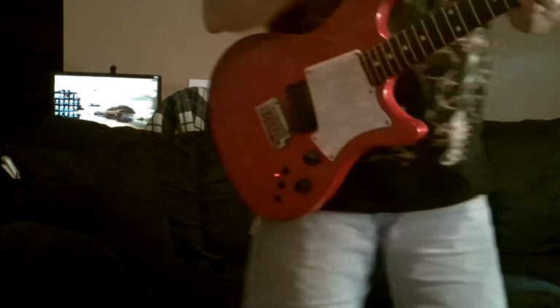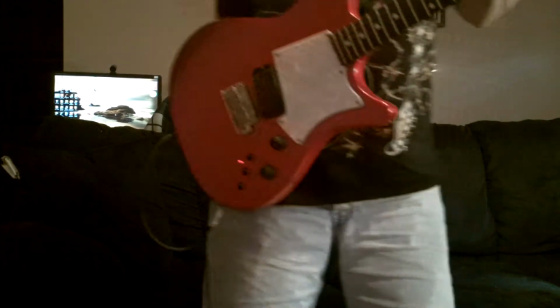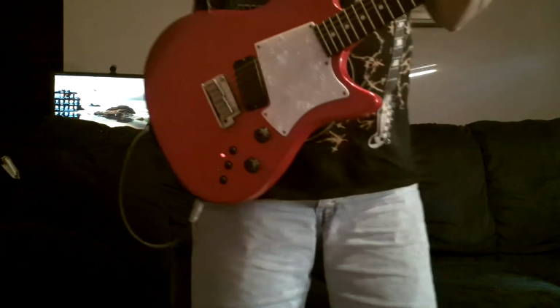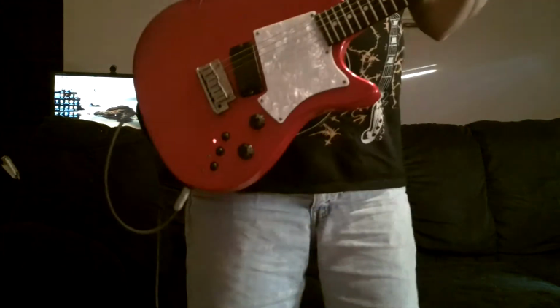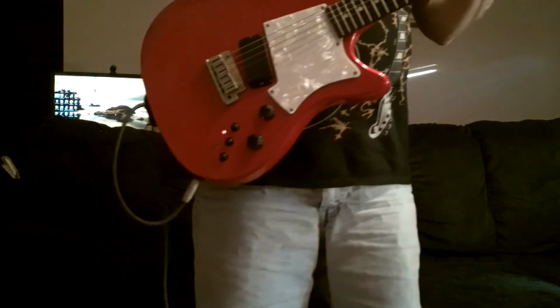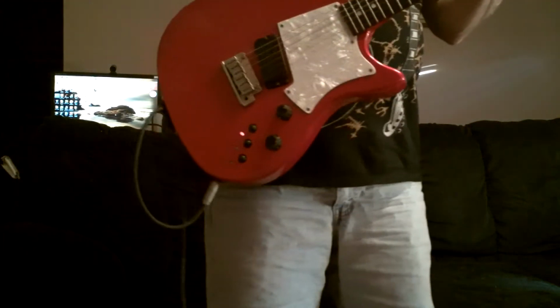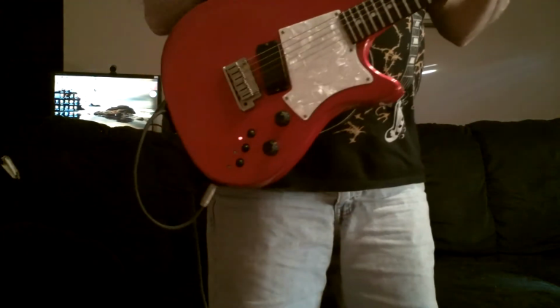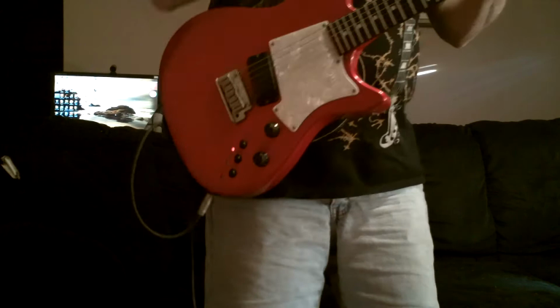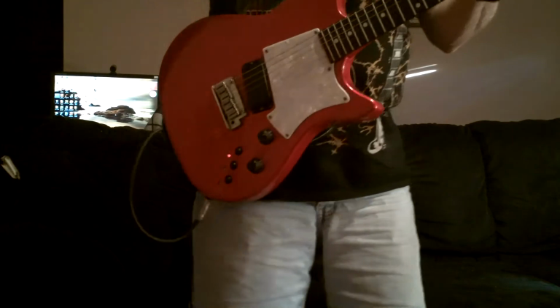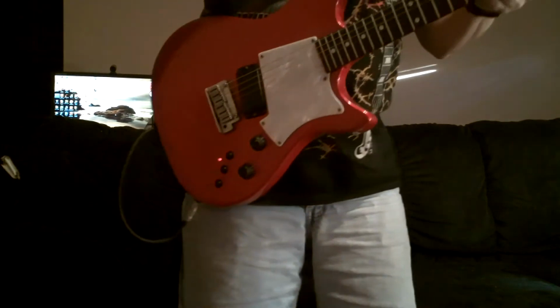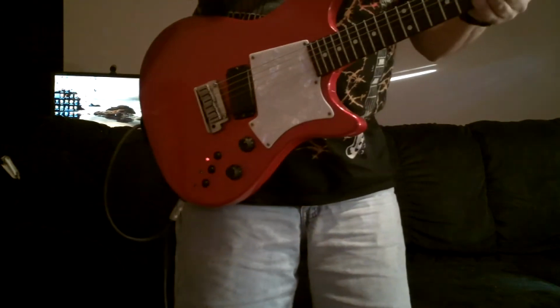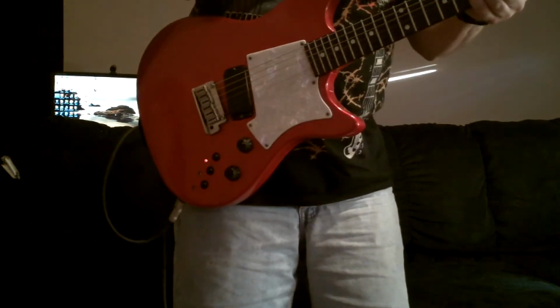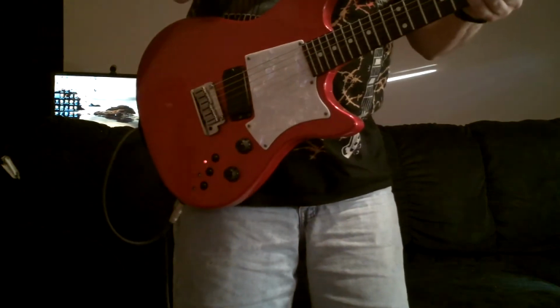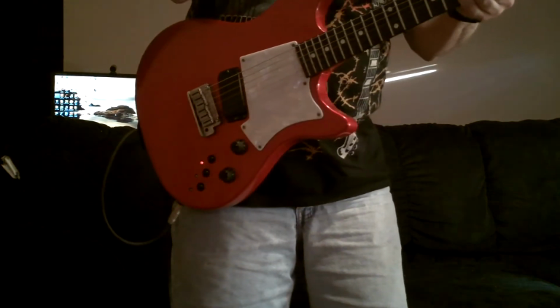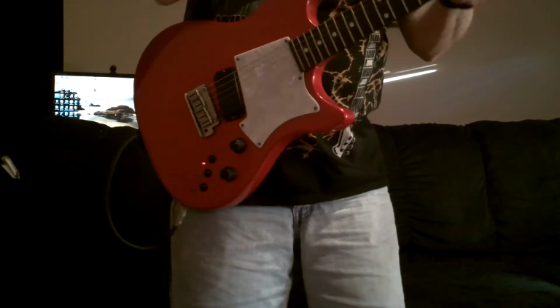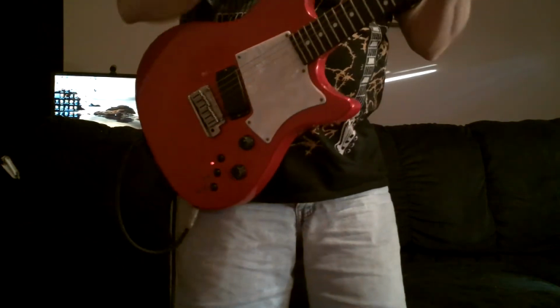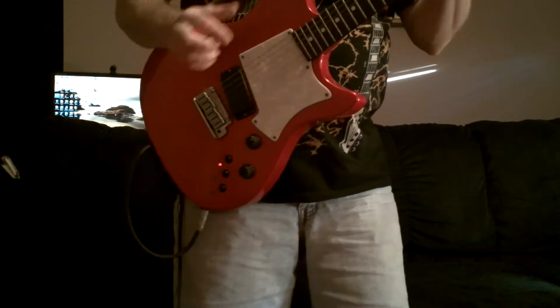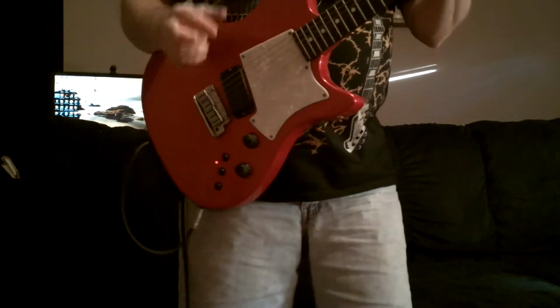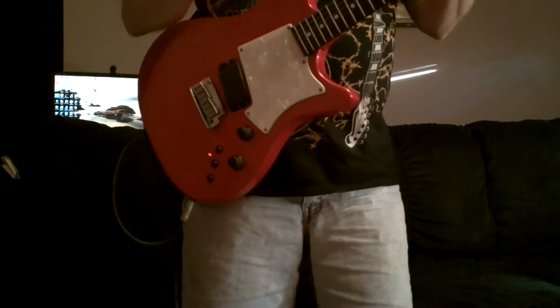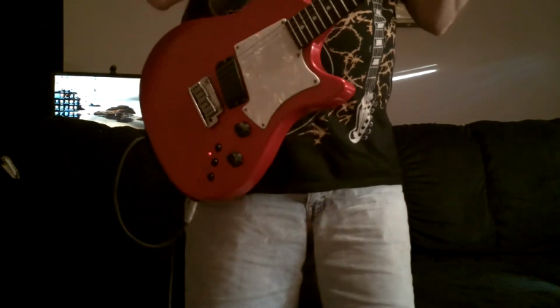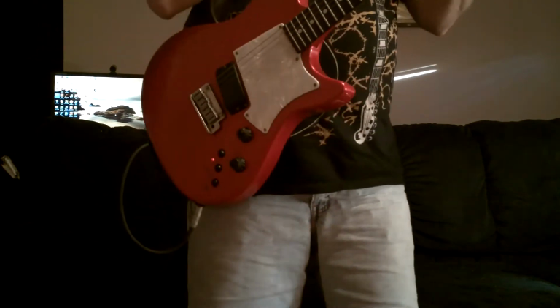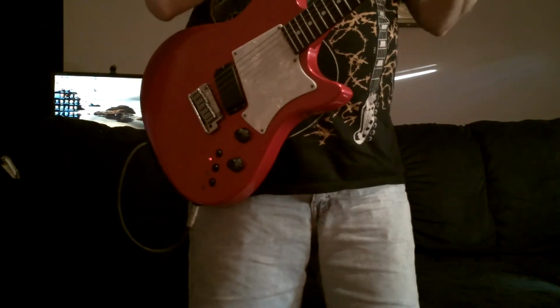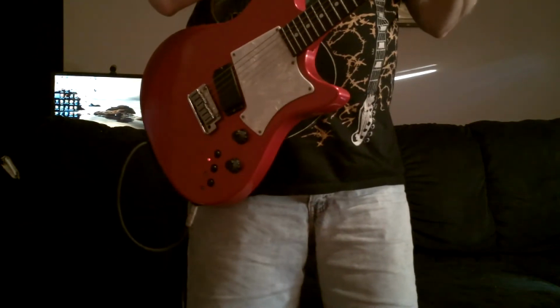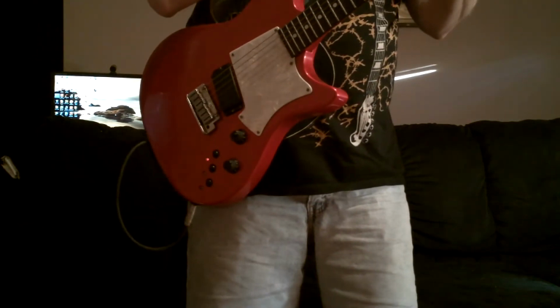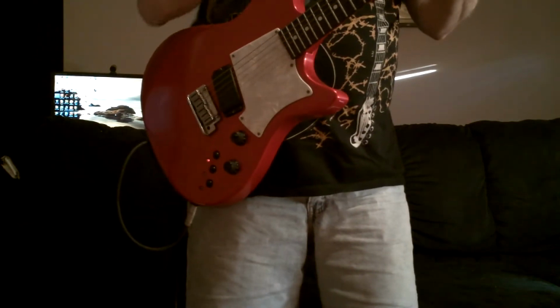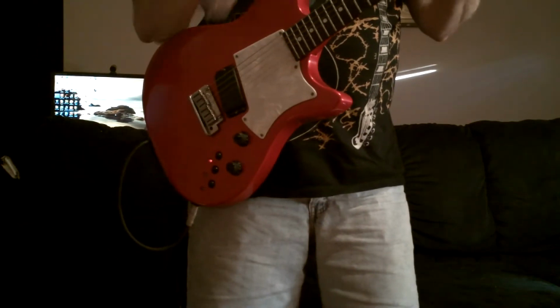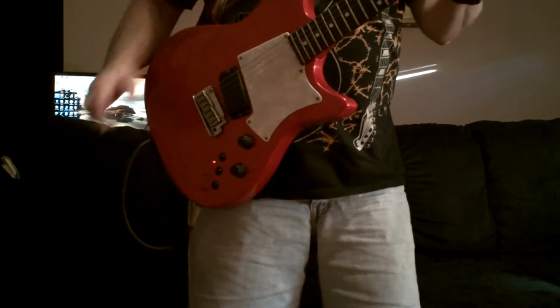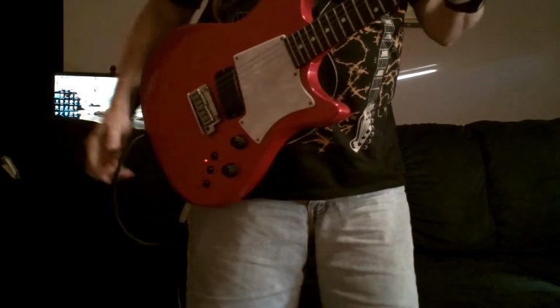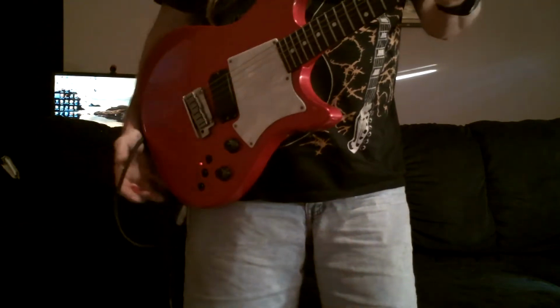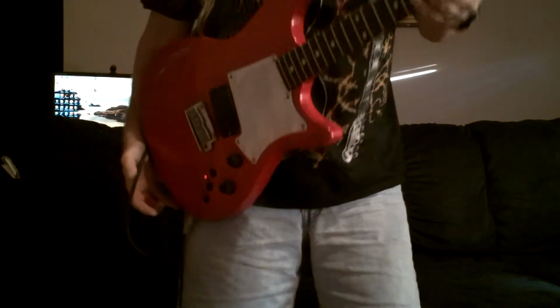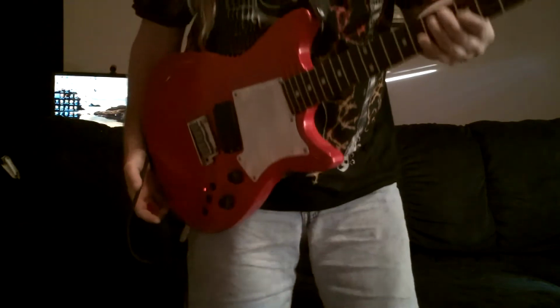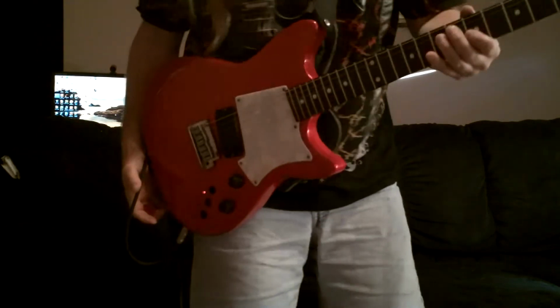Hi, this video is for Scott Grove. Scott, I'm Alan. I was the one that wrote to you about Harkfield Guitars.